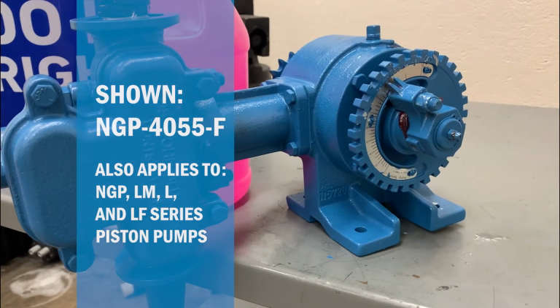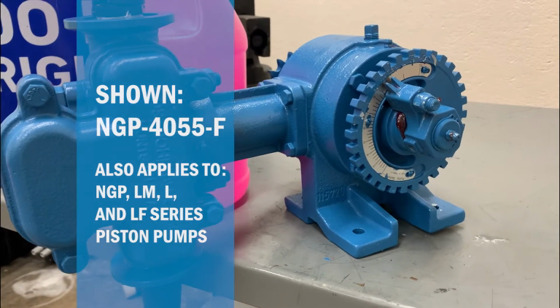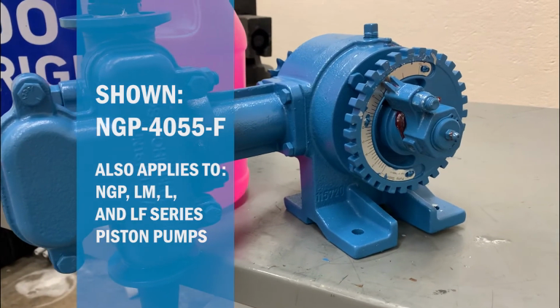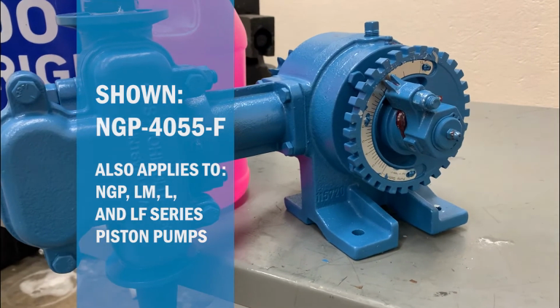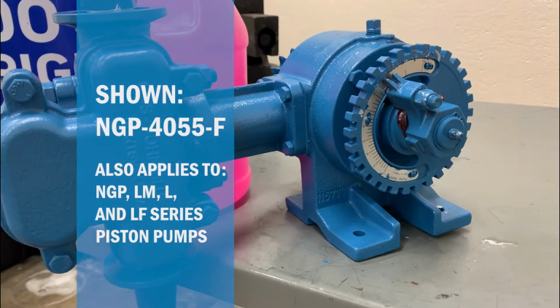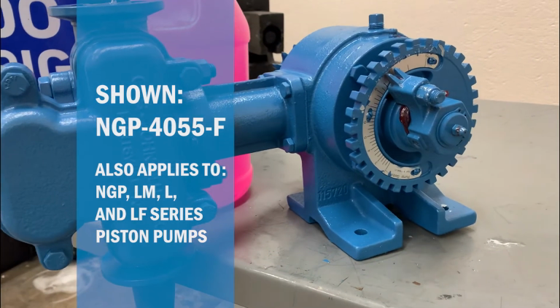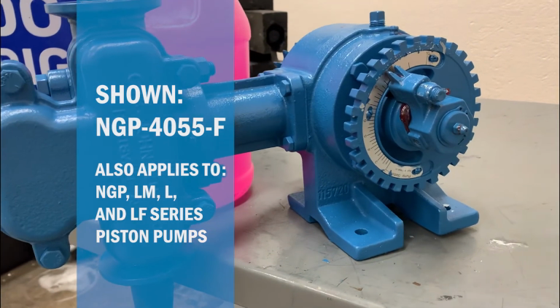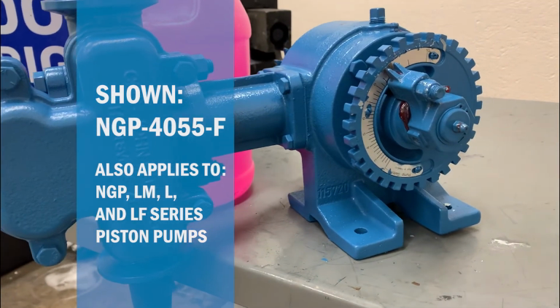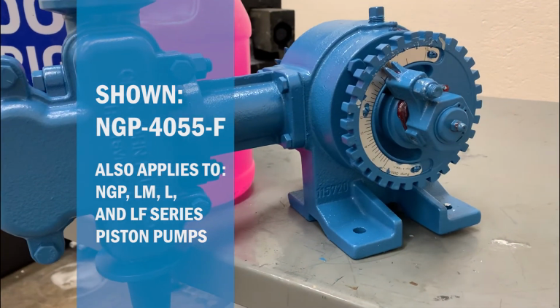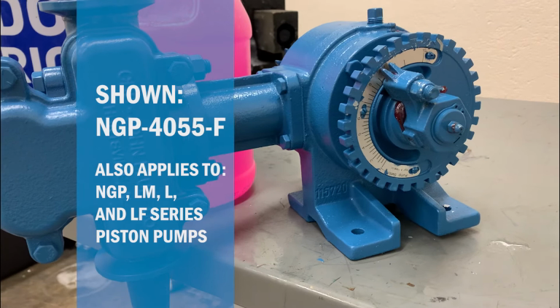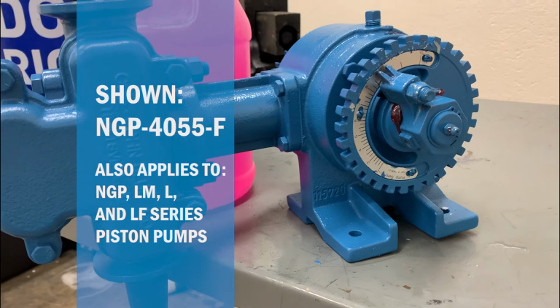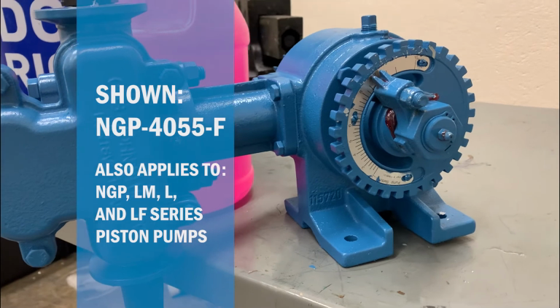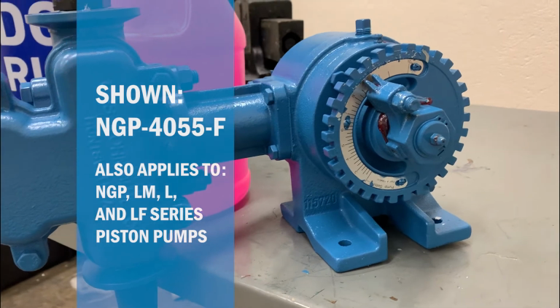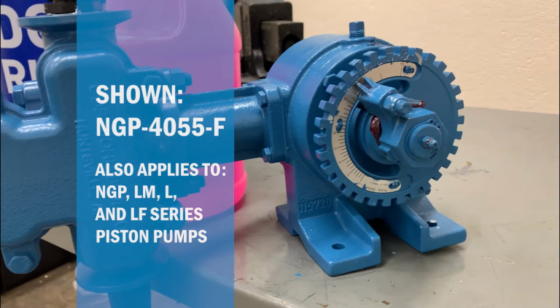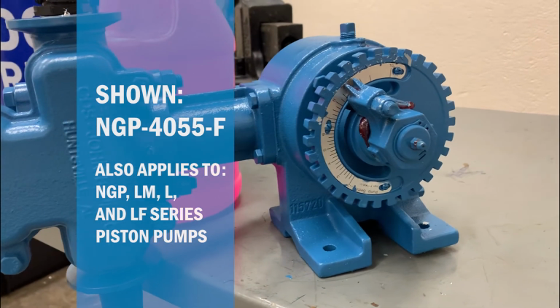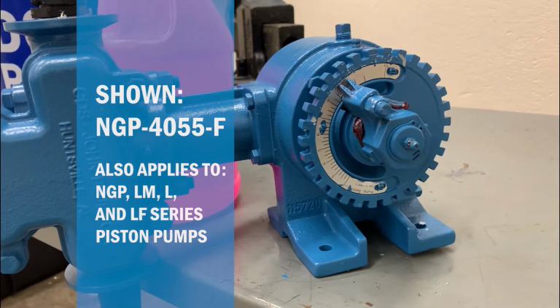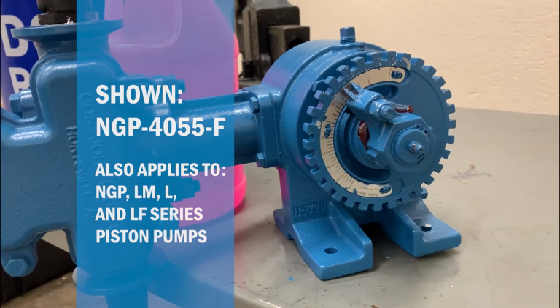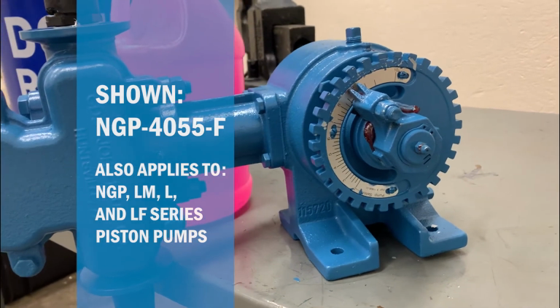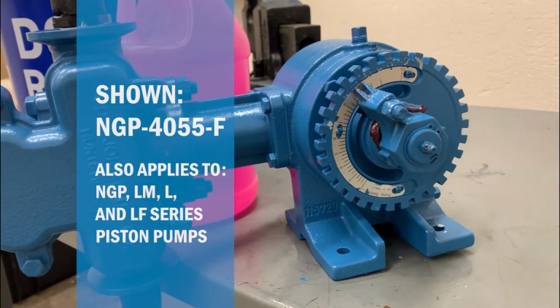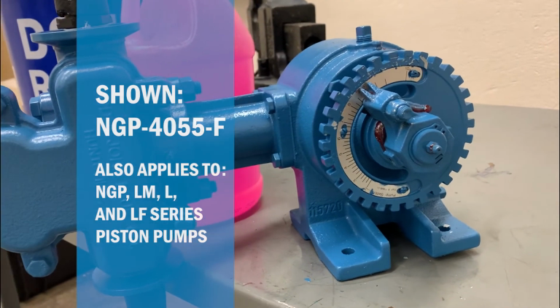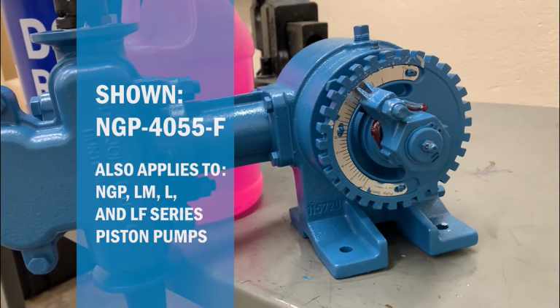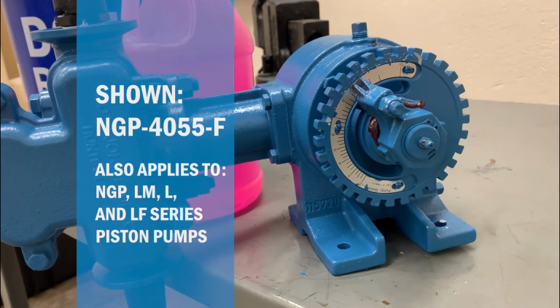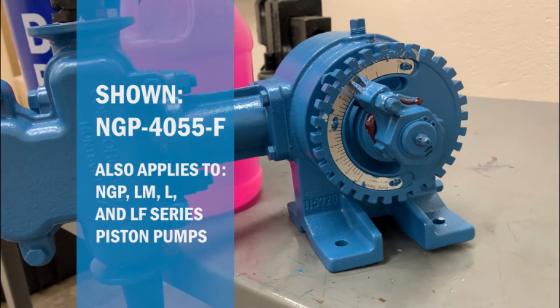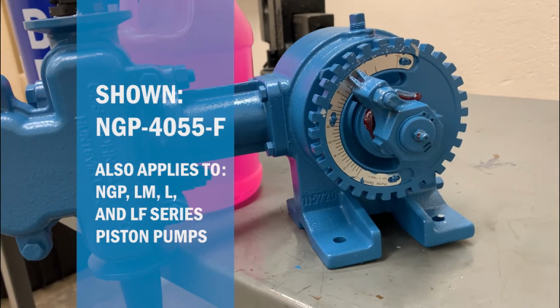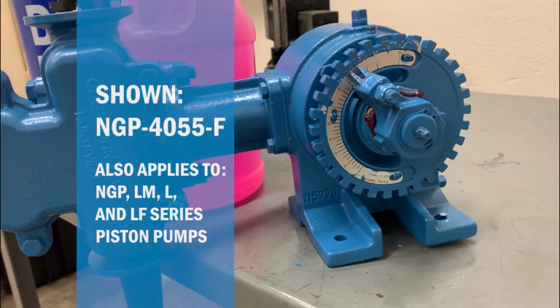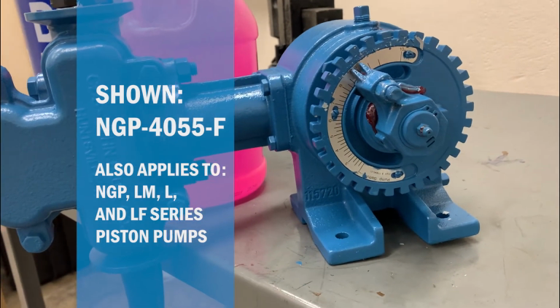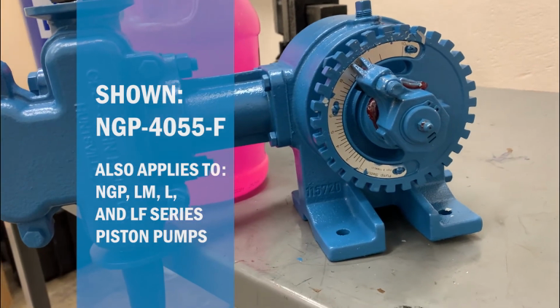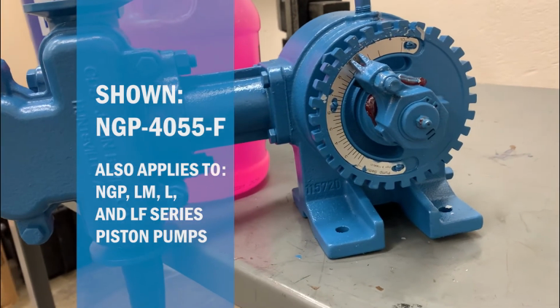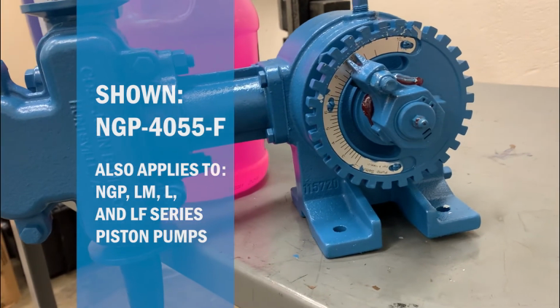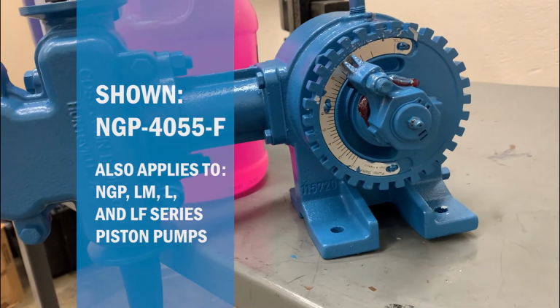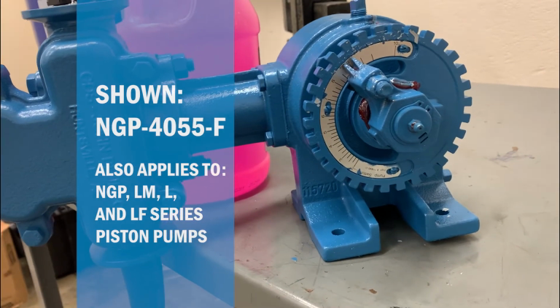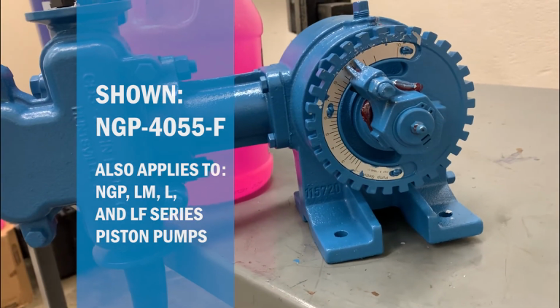However, the same procedure can apply to all NGP, LM, L, and LF series piston pumps.